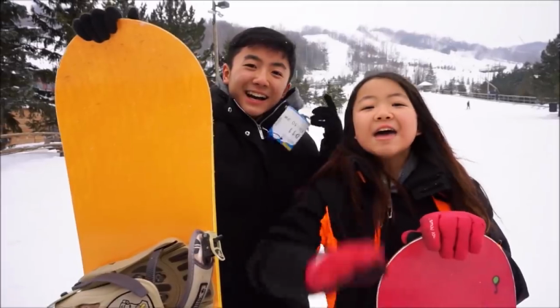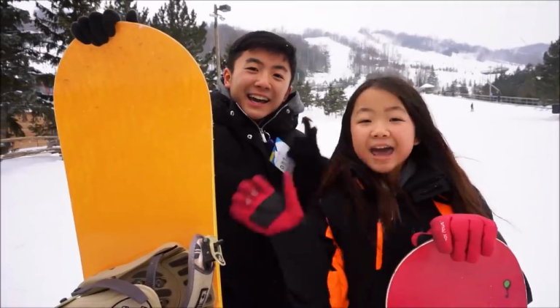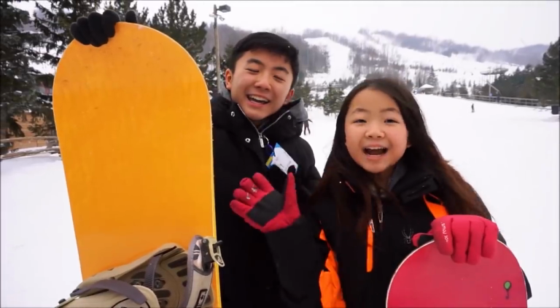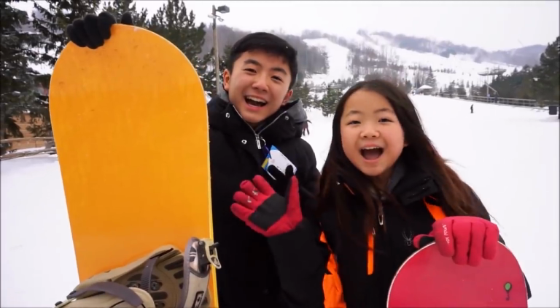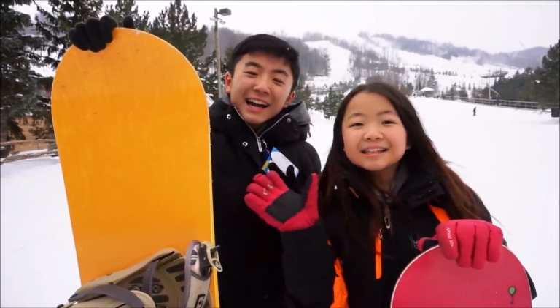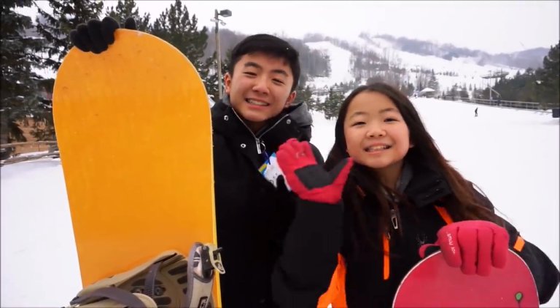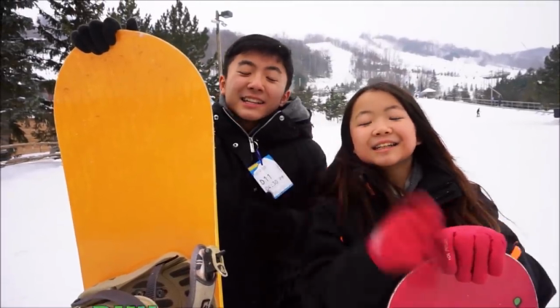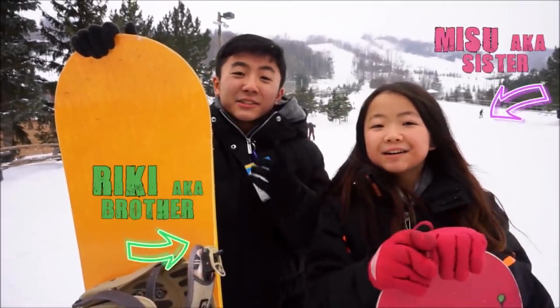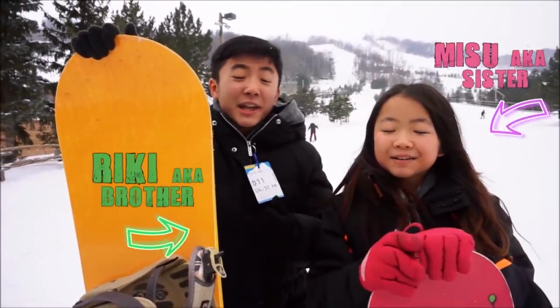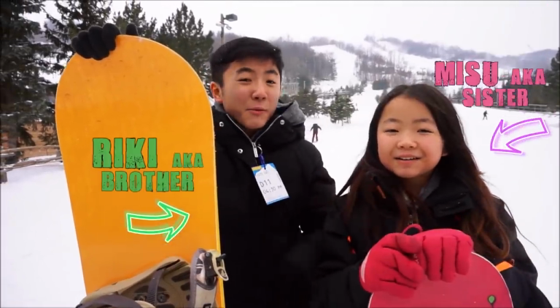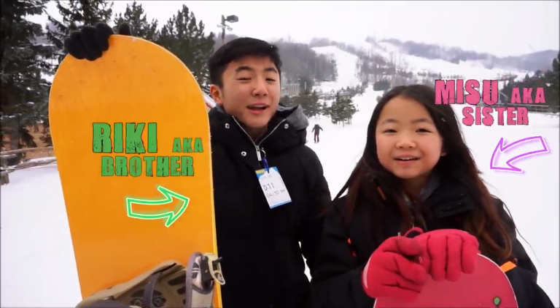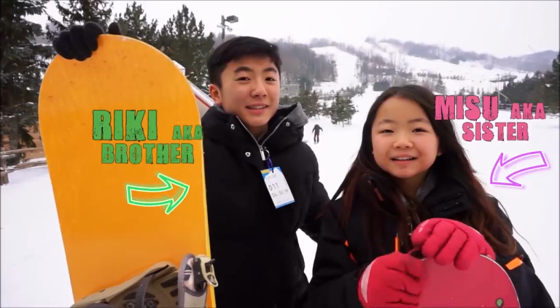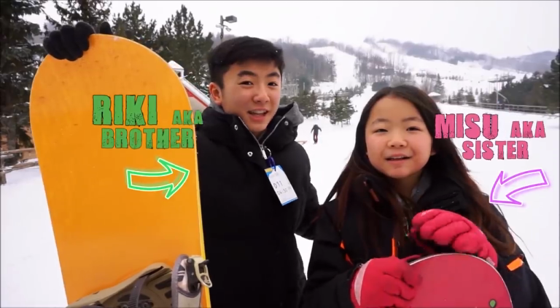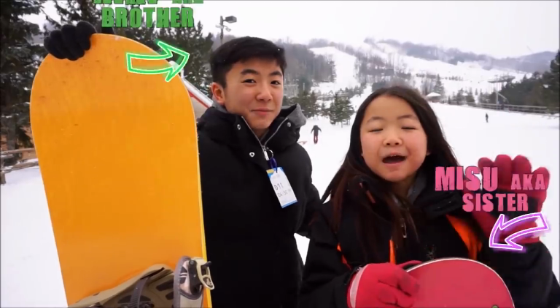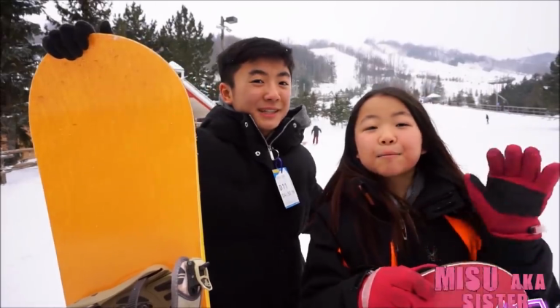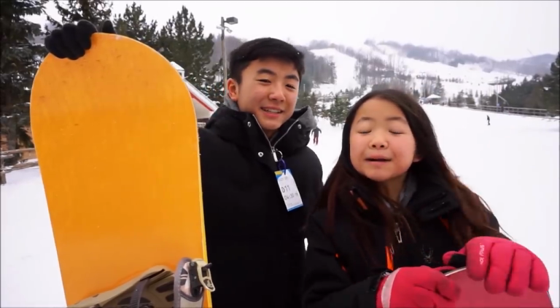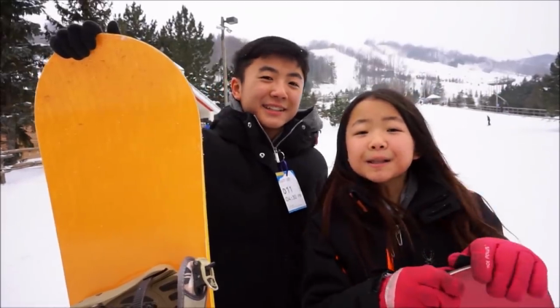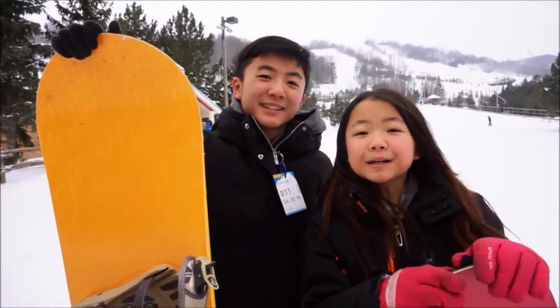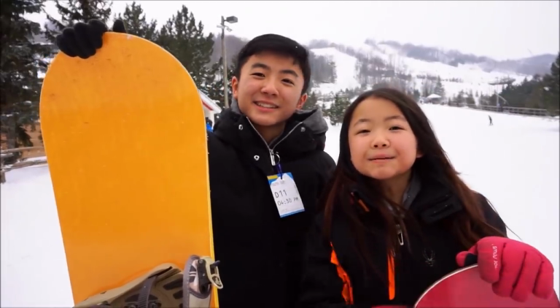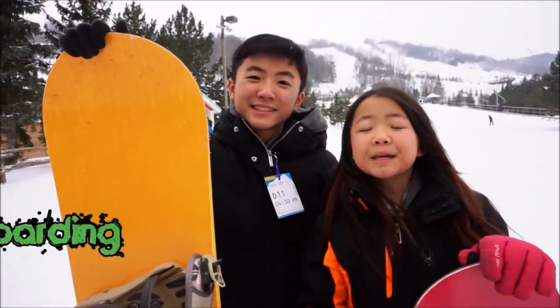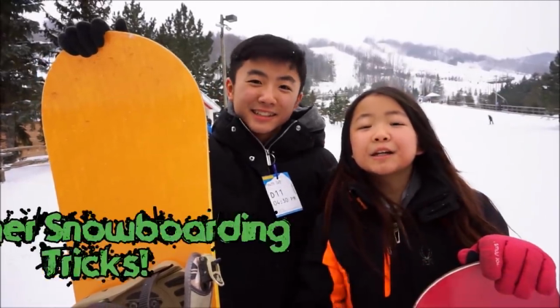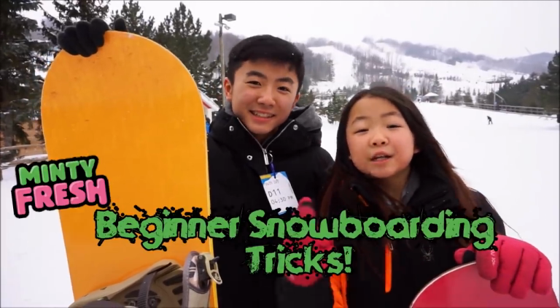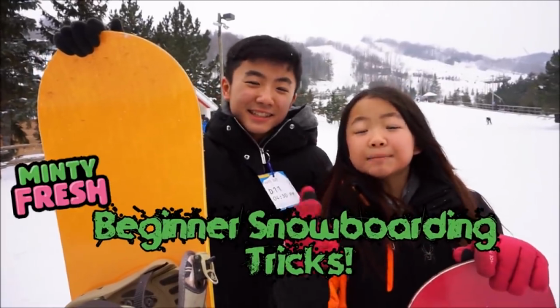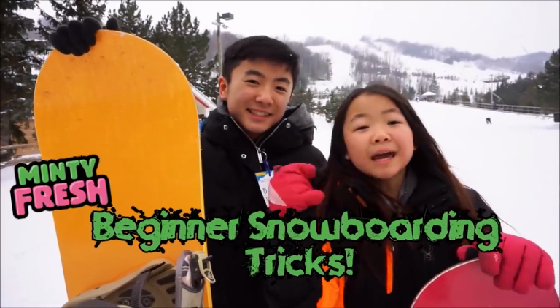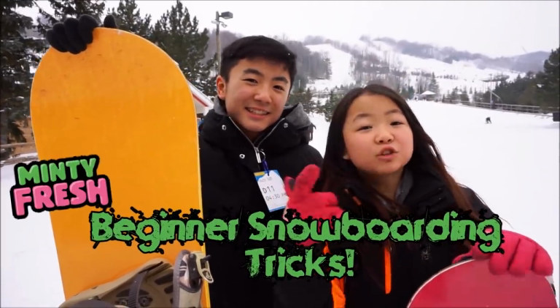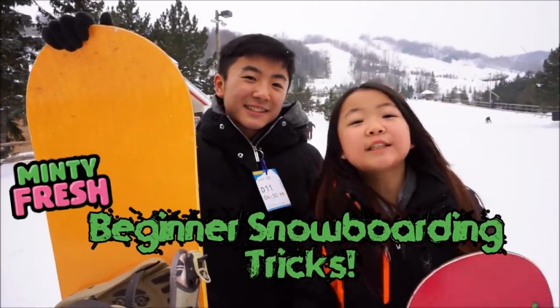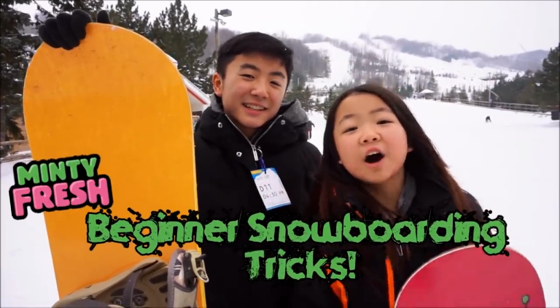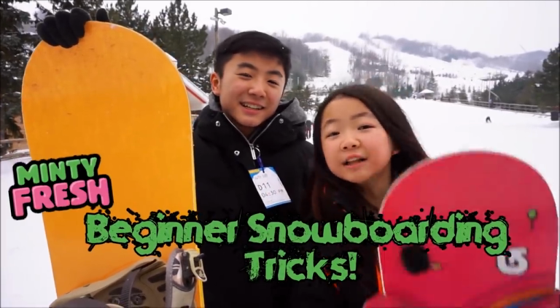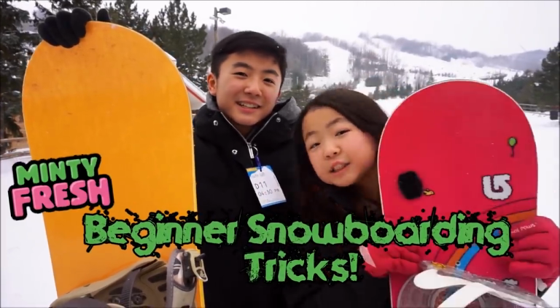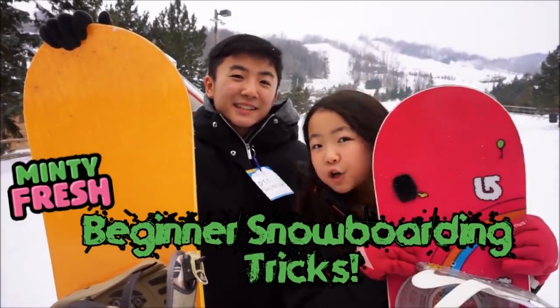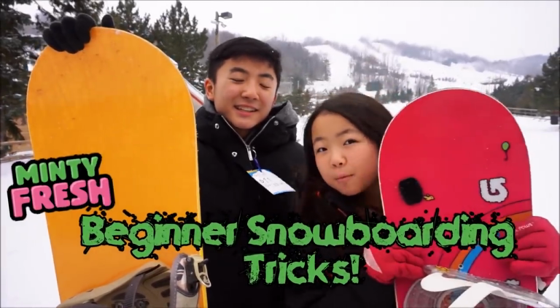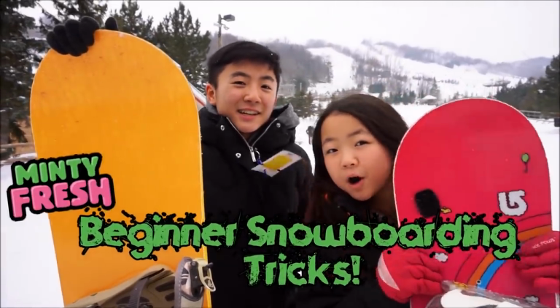Hey guys, so today we're at the slopes and we're going to be learning some beginner tips and tricks on the snowboard.